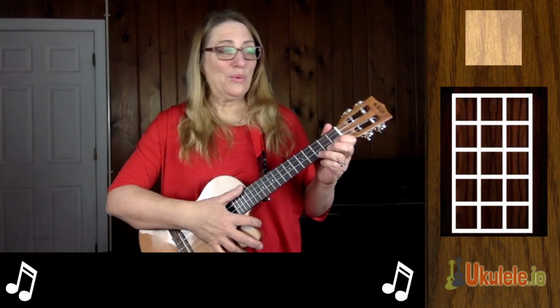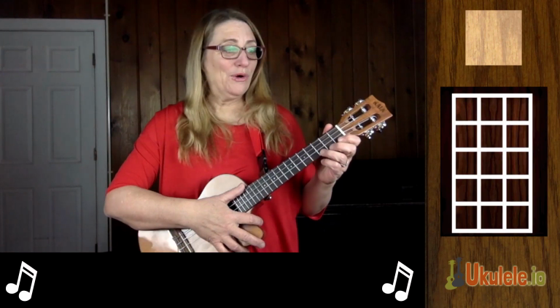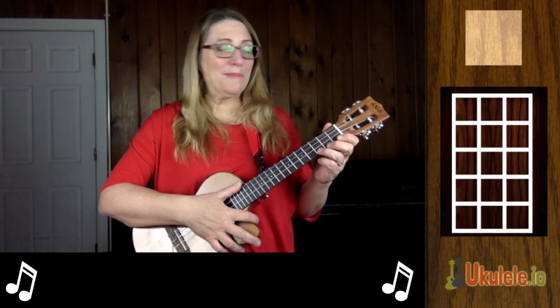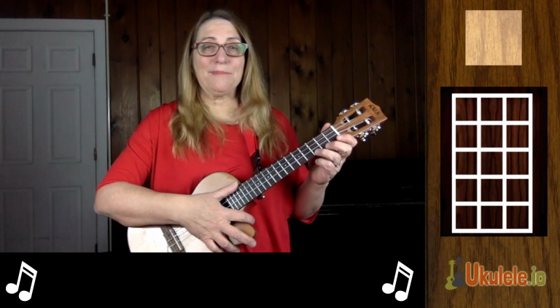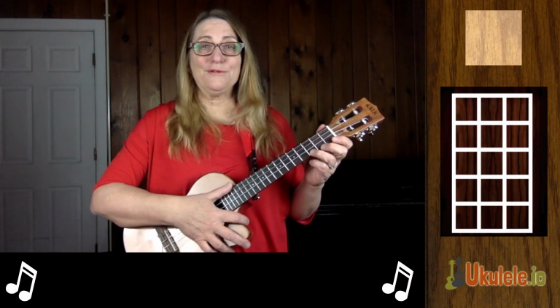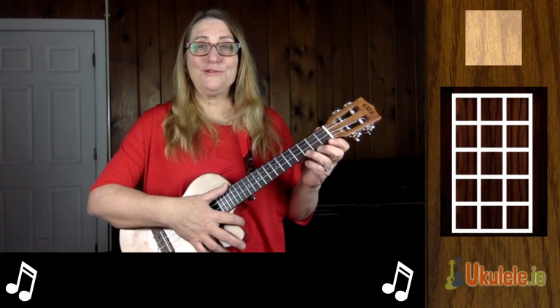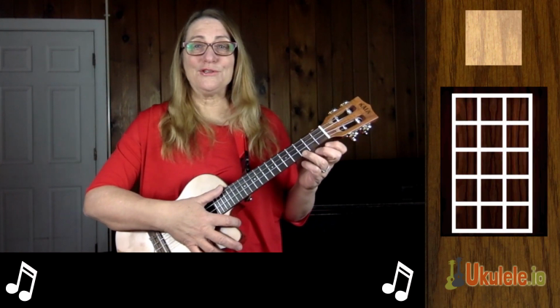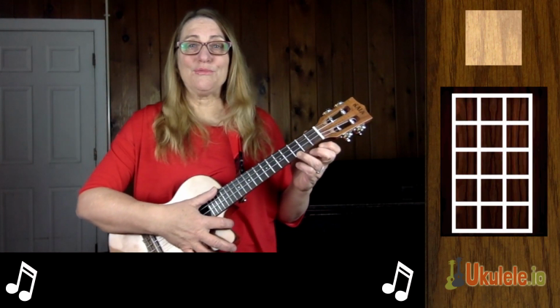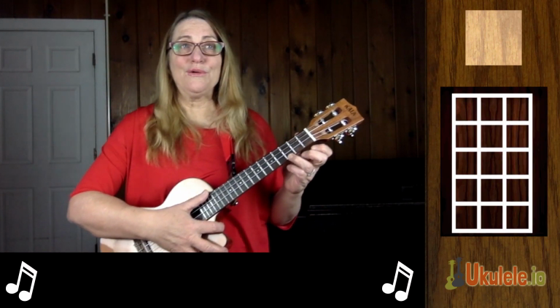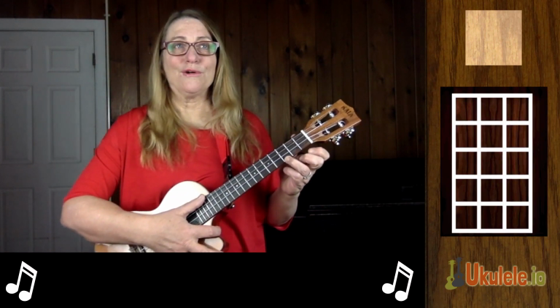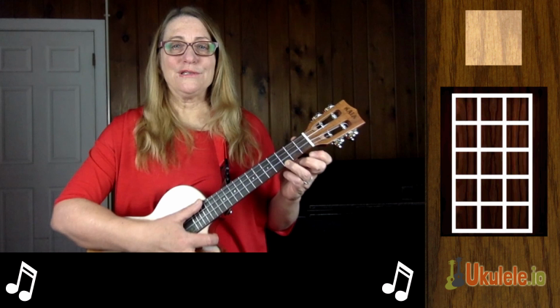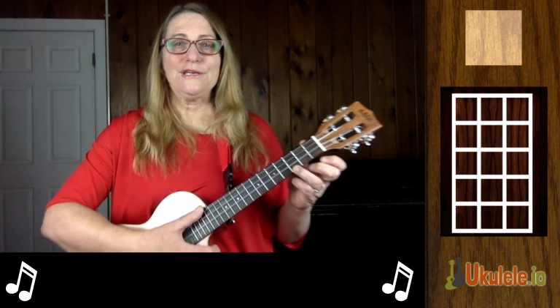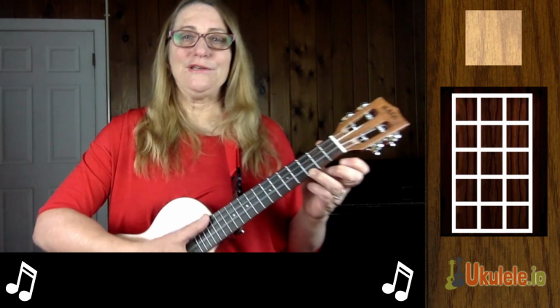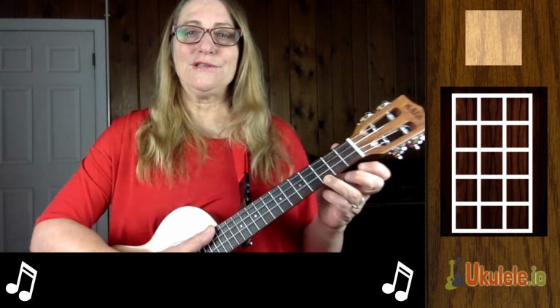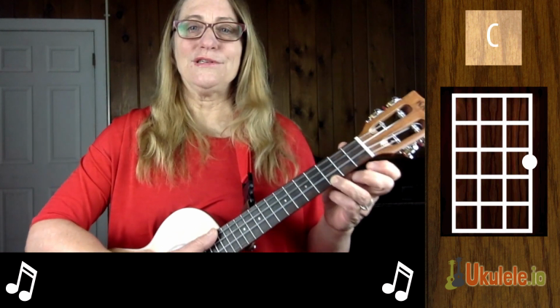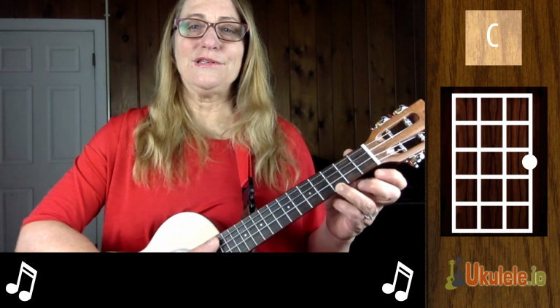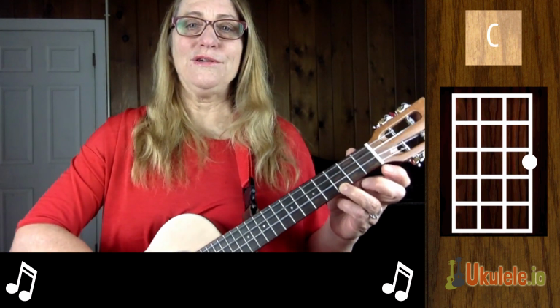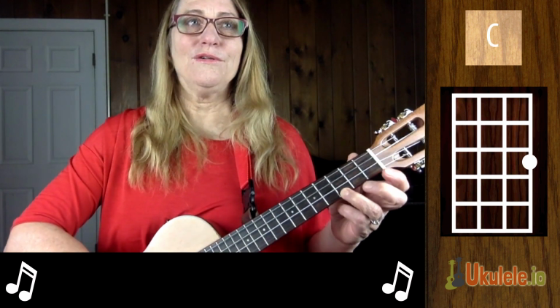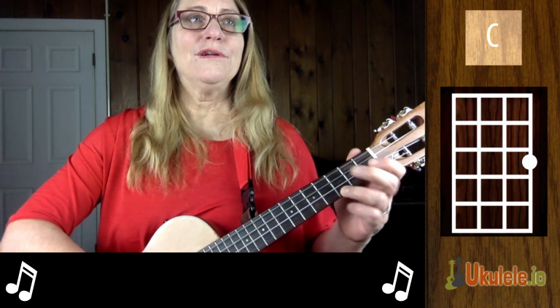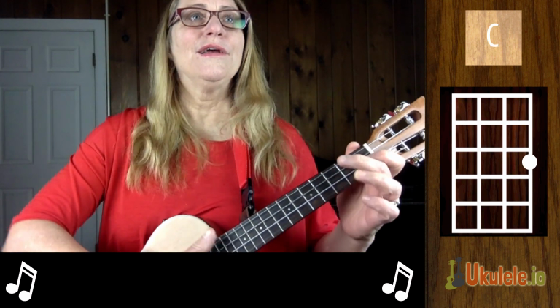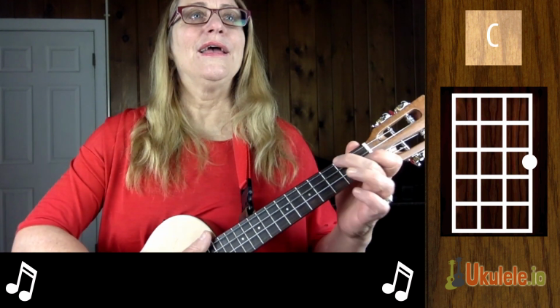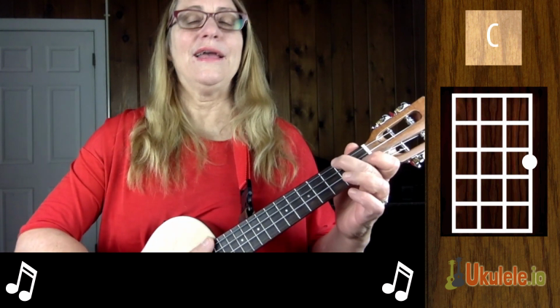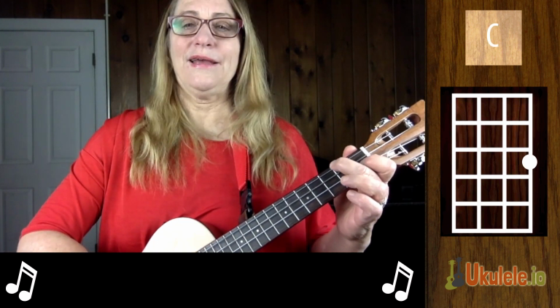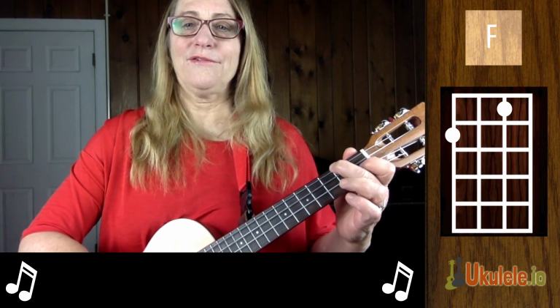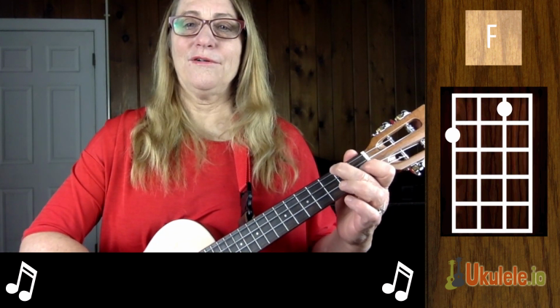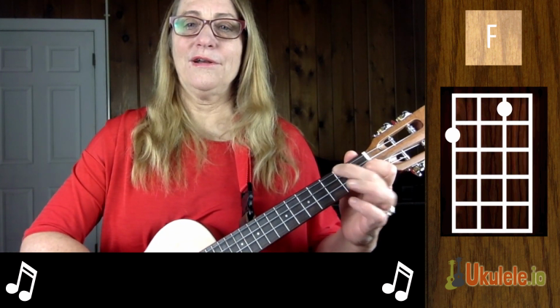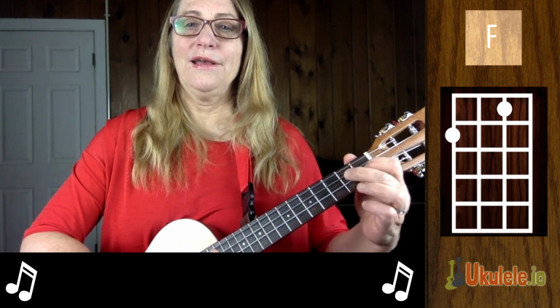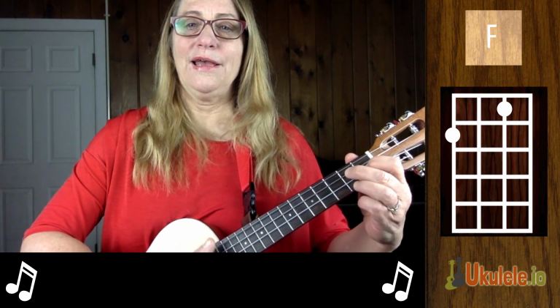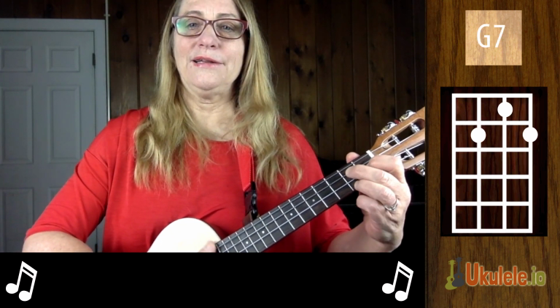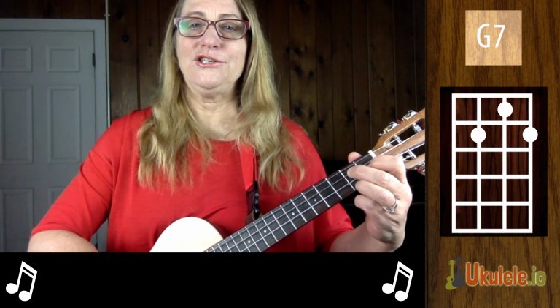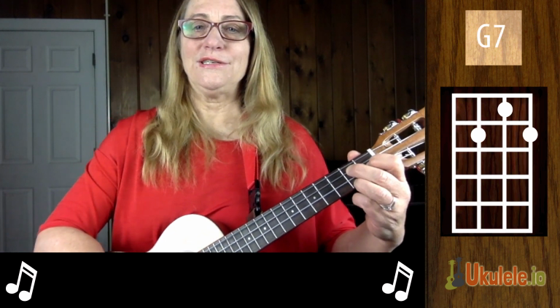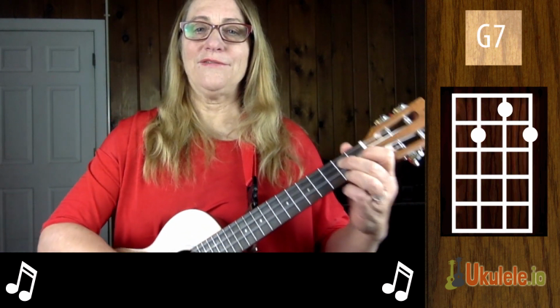Worried Man Blues uses three chords. It uses a C chord, an F chord, and a G7.